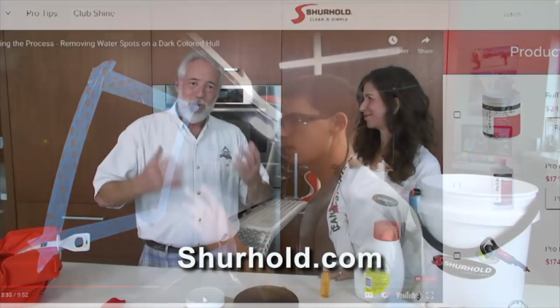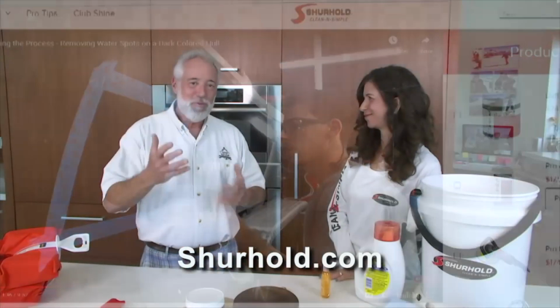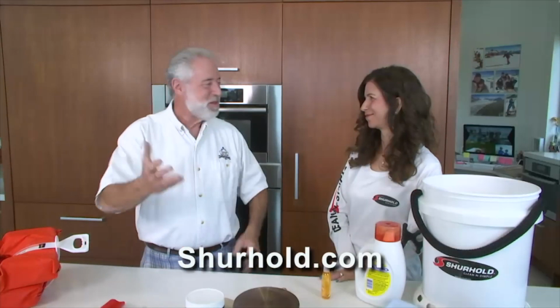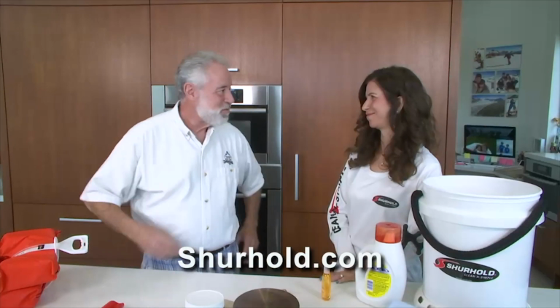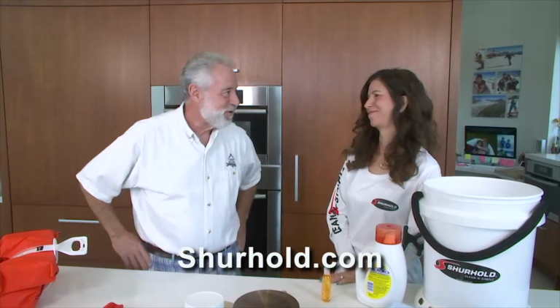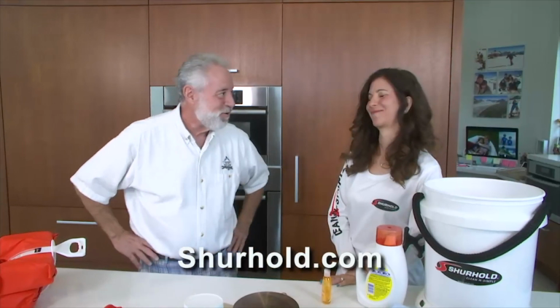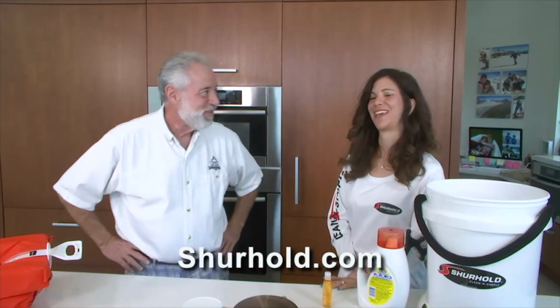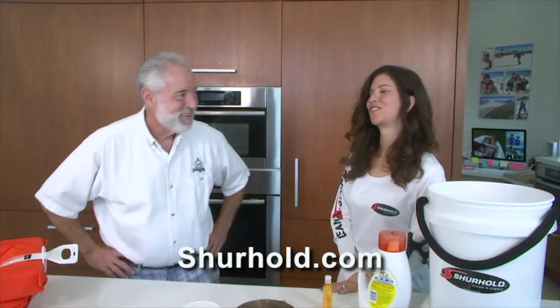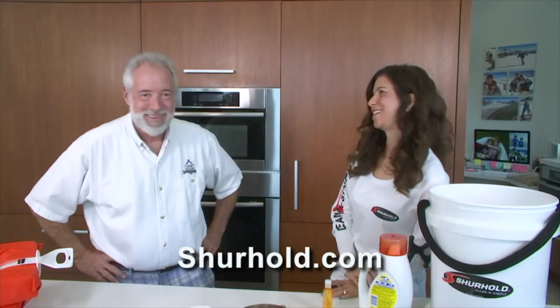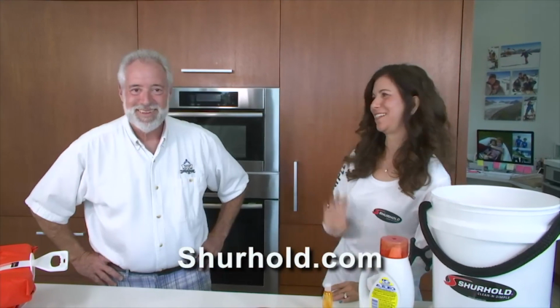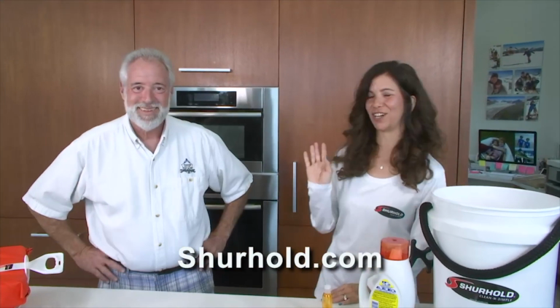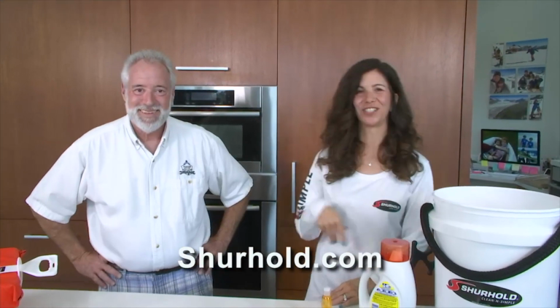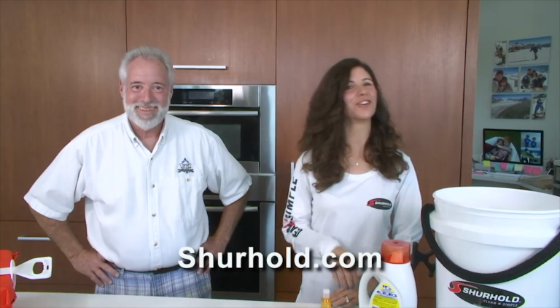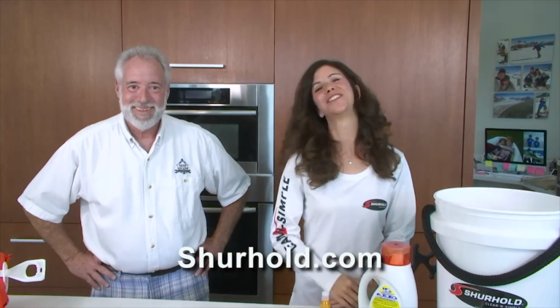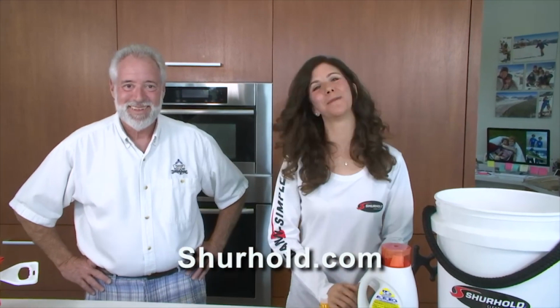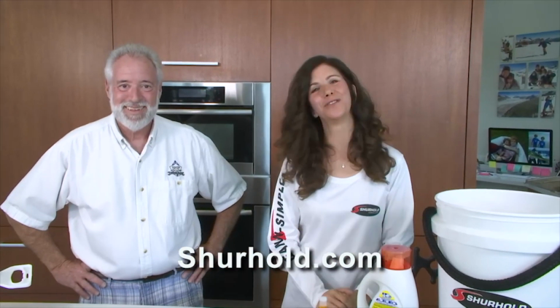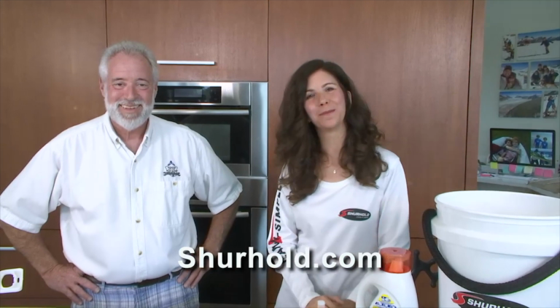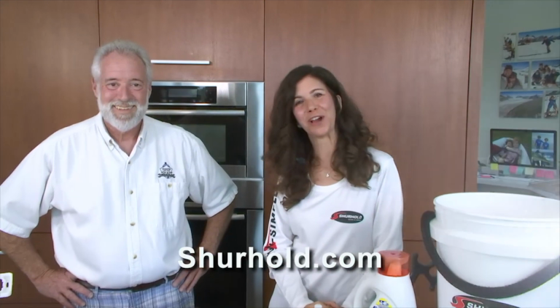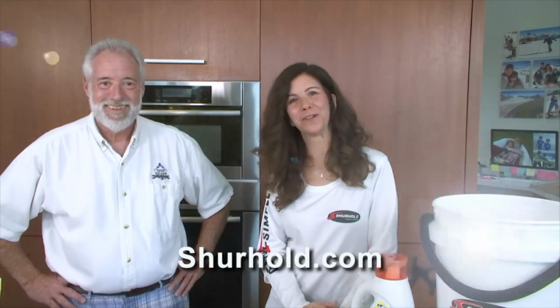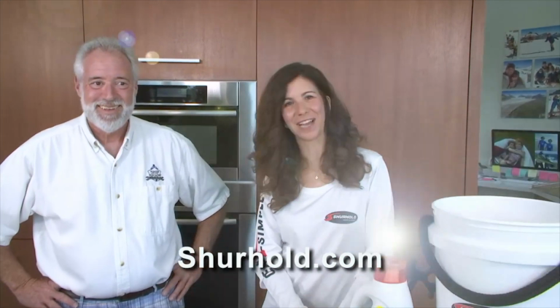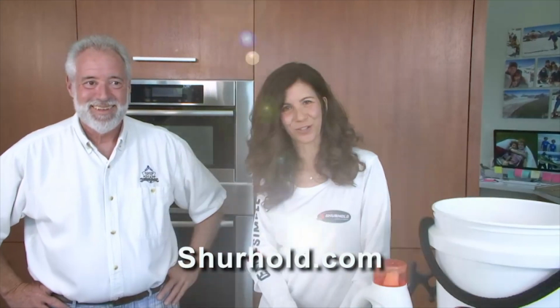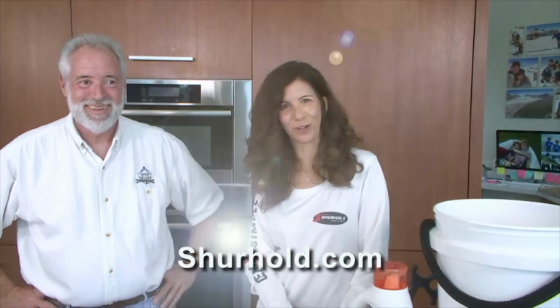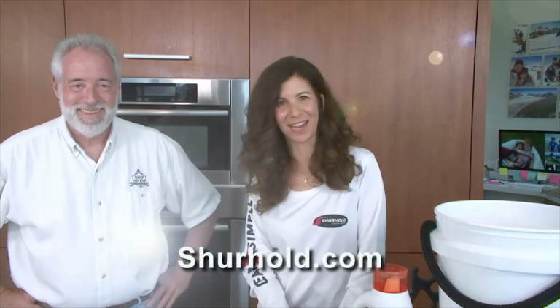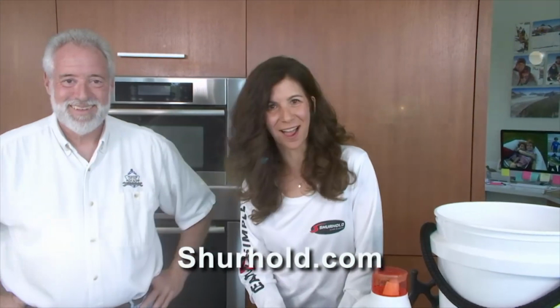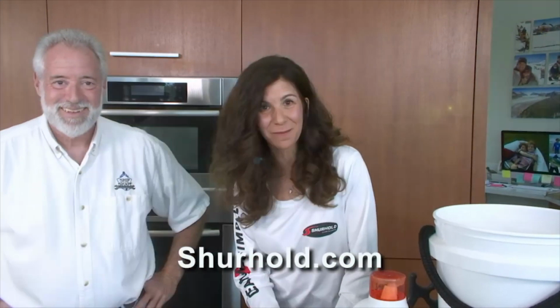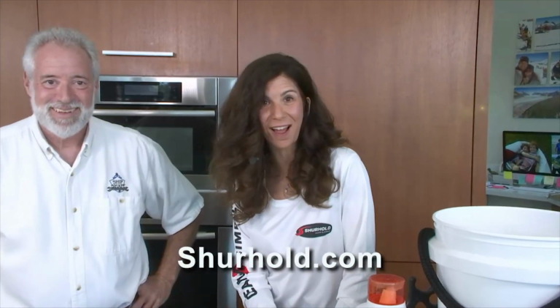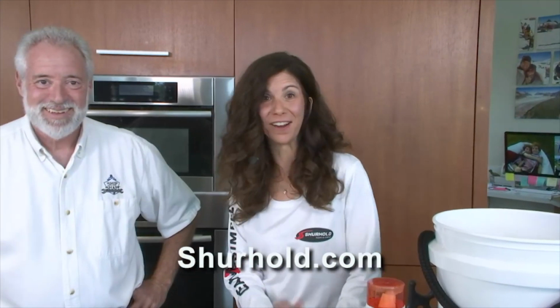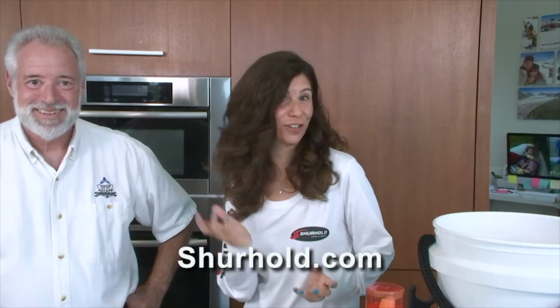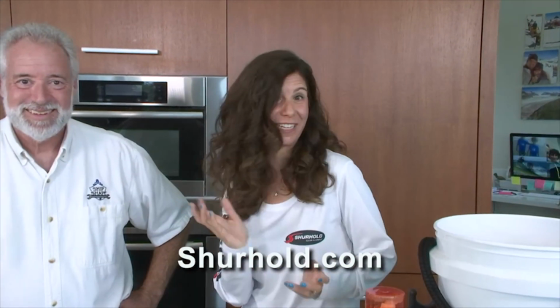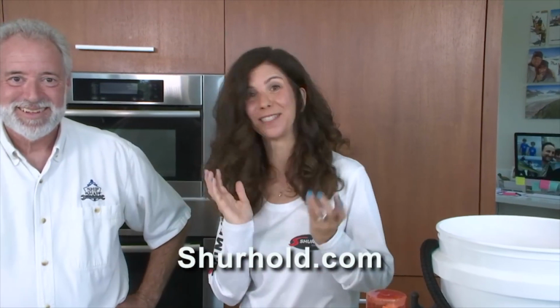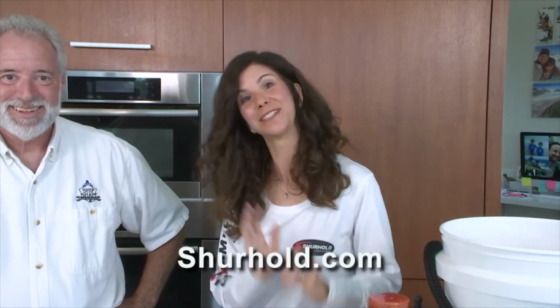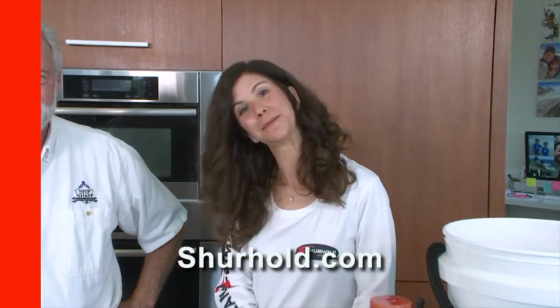Where can we leave people at home? That's easy, John — just go to www.shurehold.com under Clean and Simple Tips.